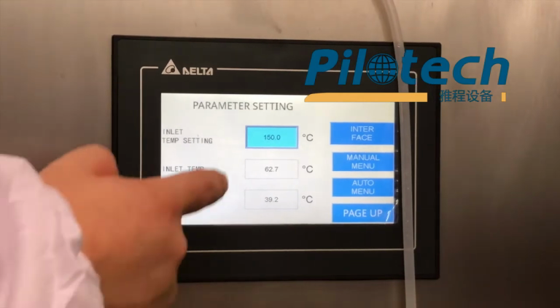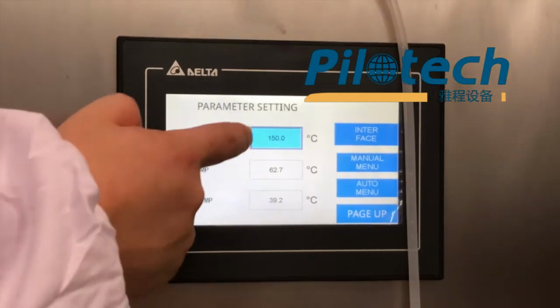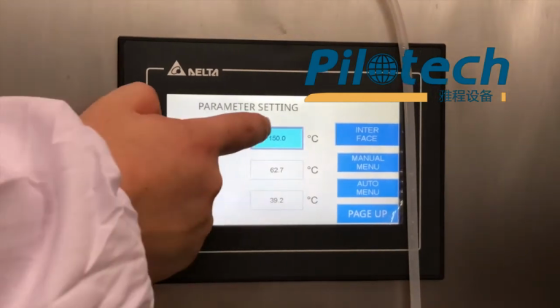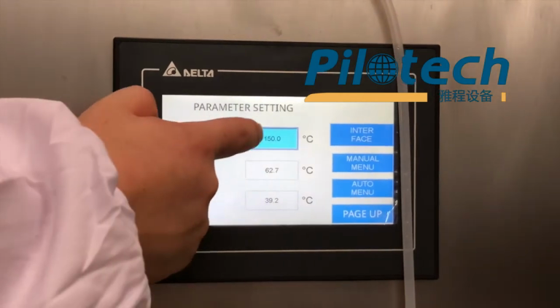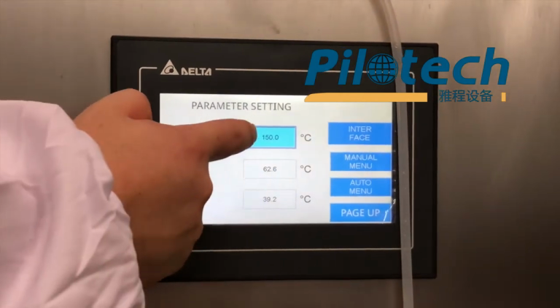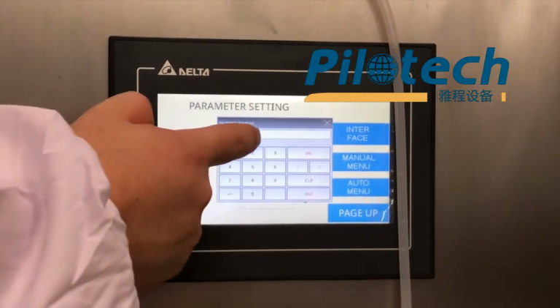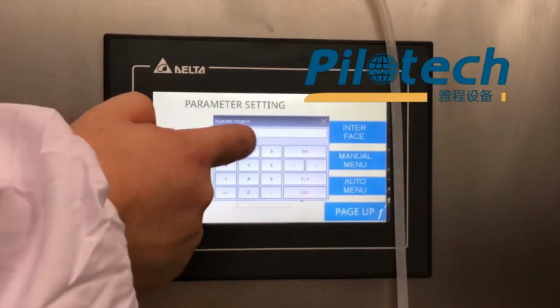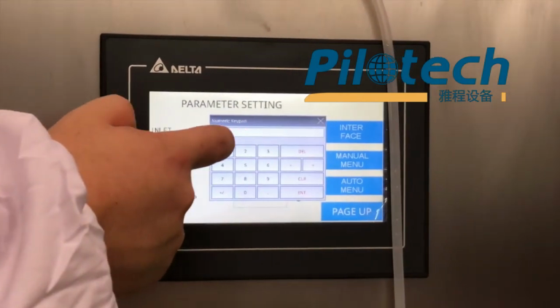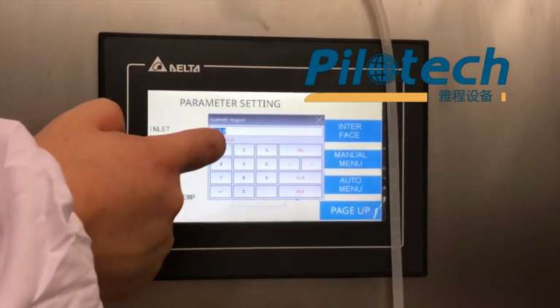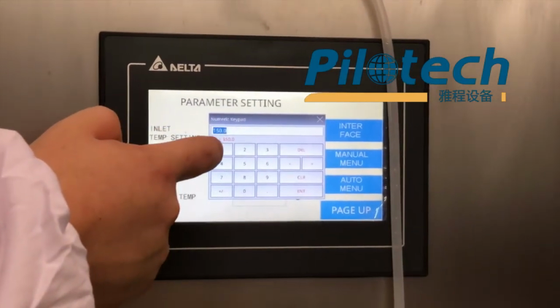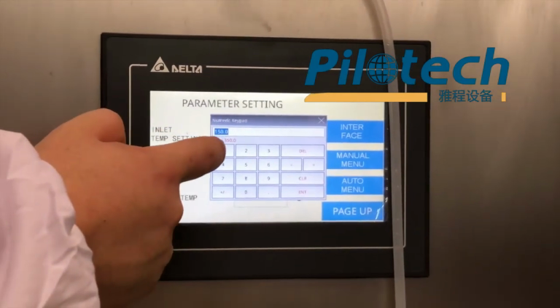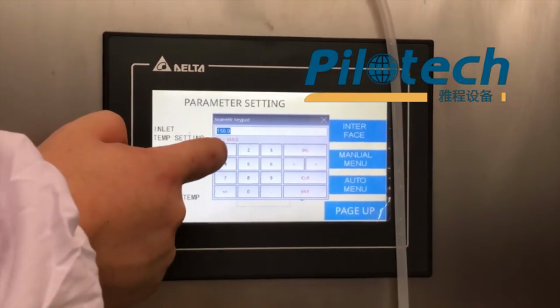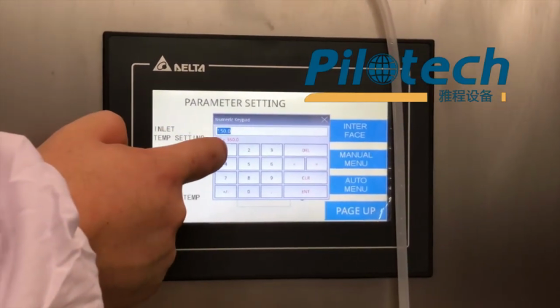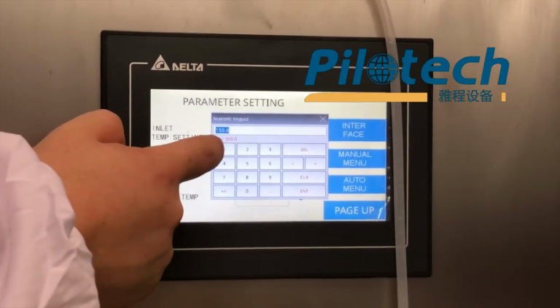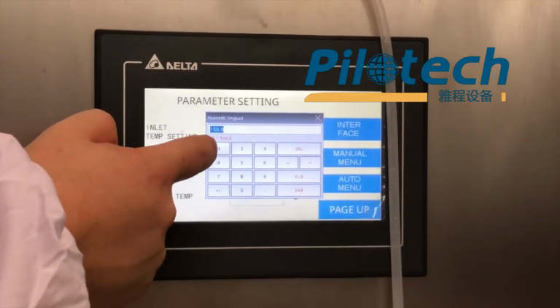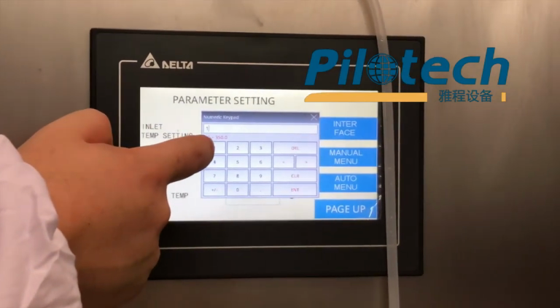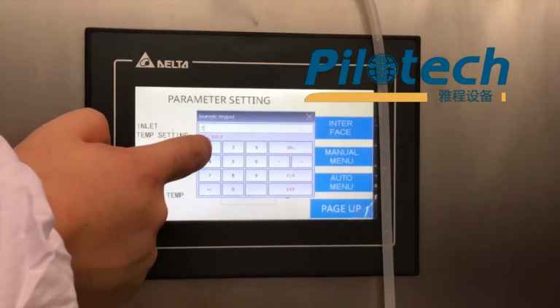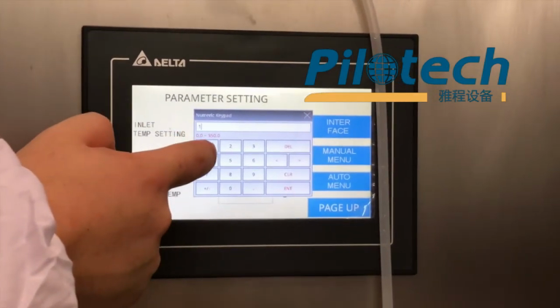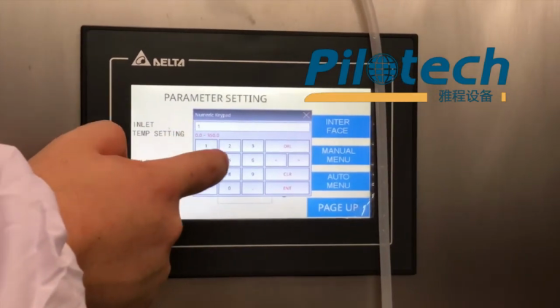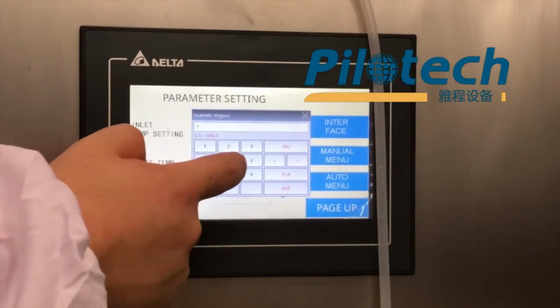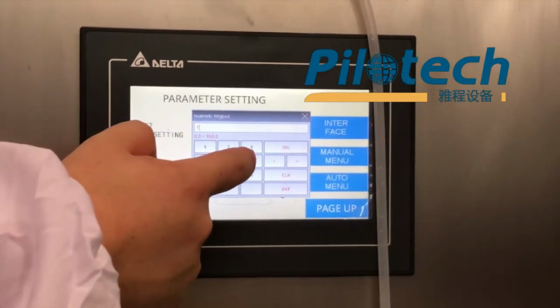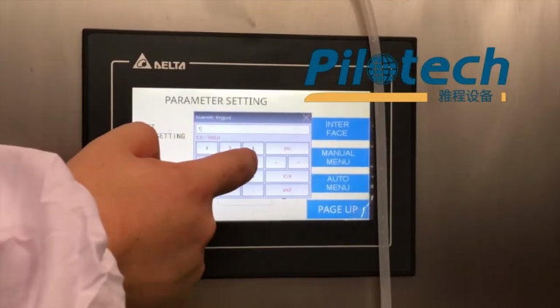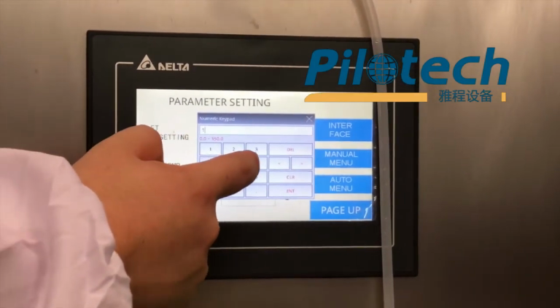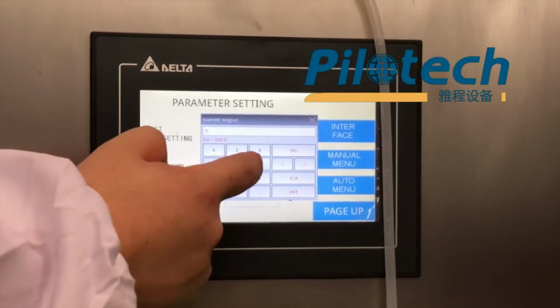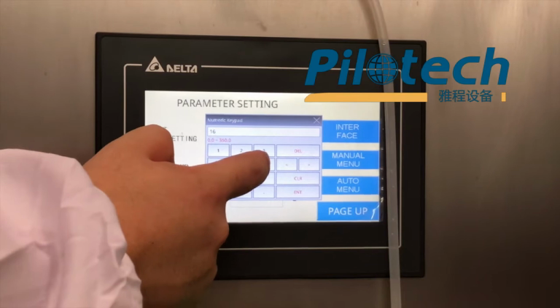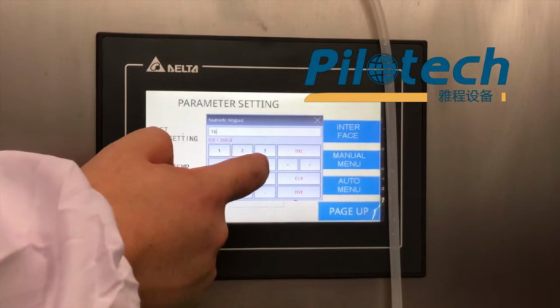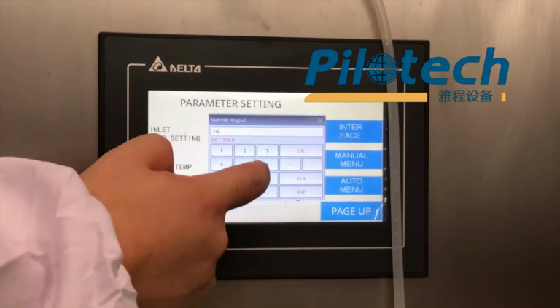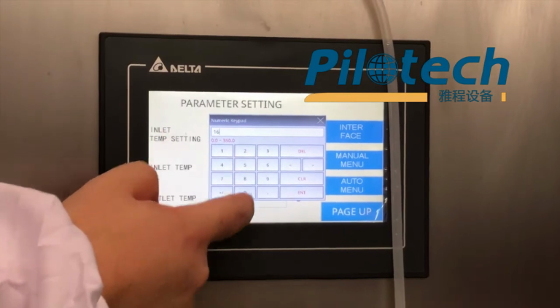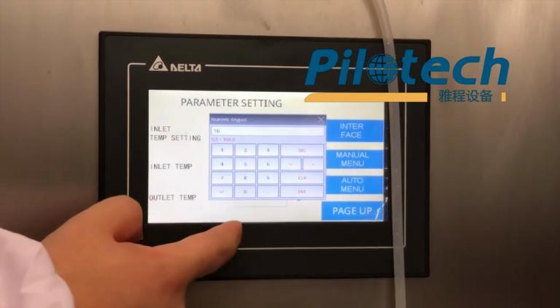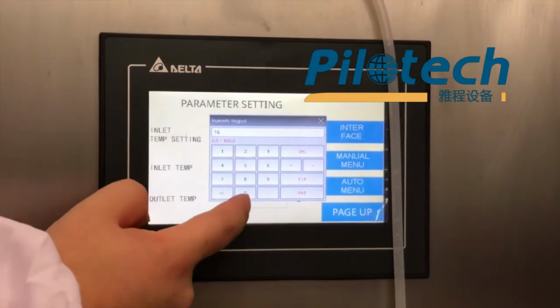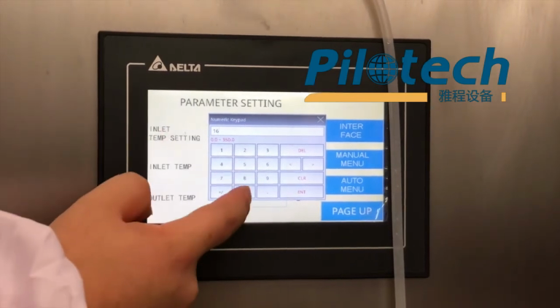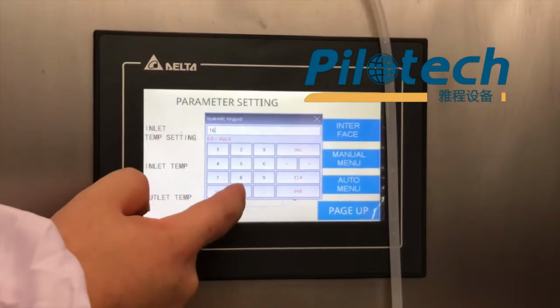You can set the inlet temperature you need here. For example, 160 degrees.